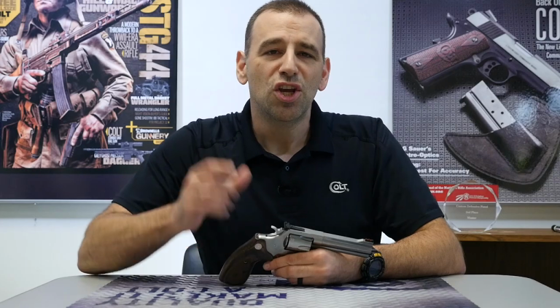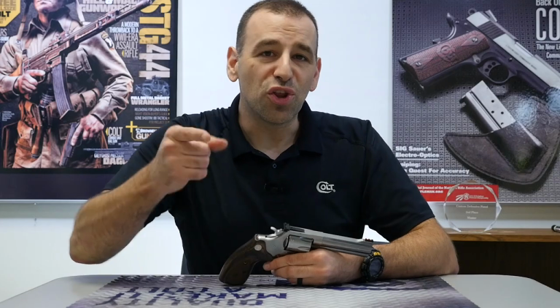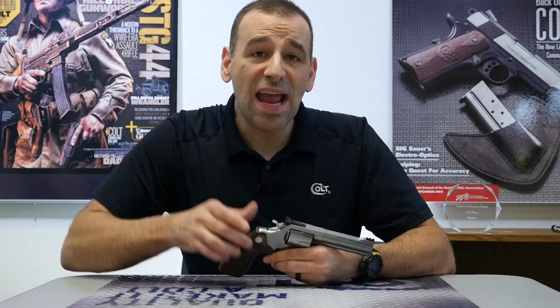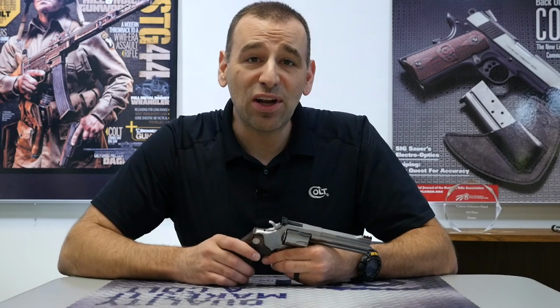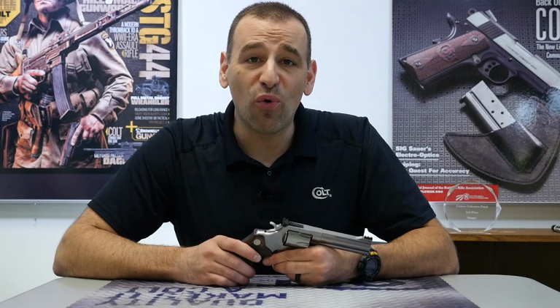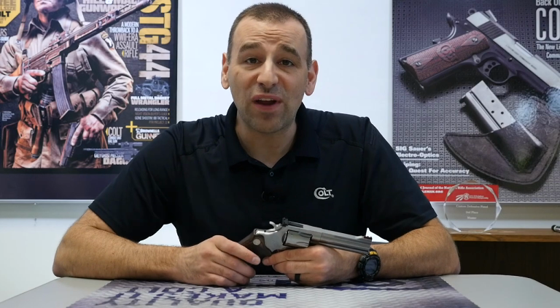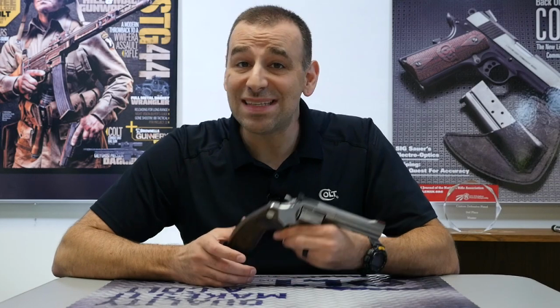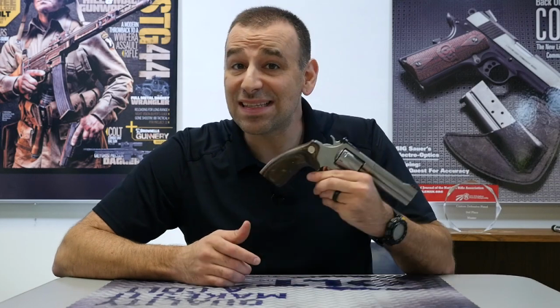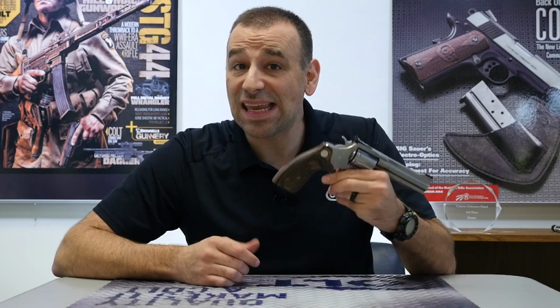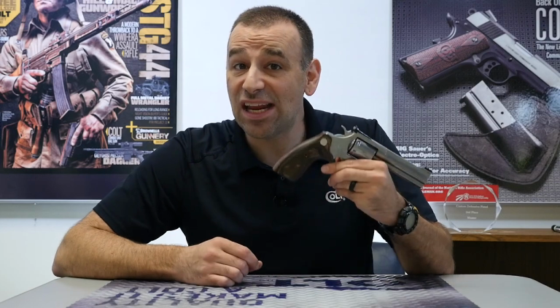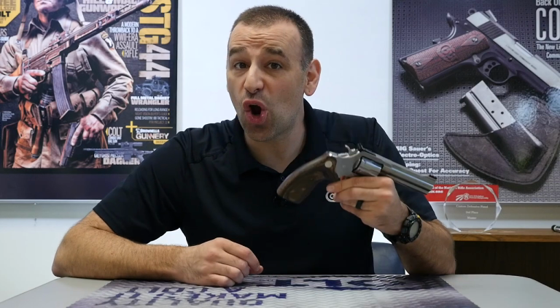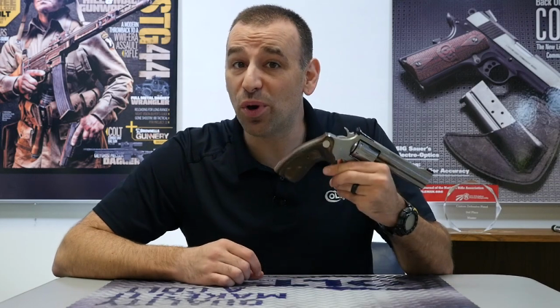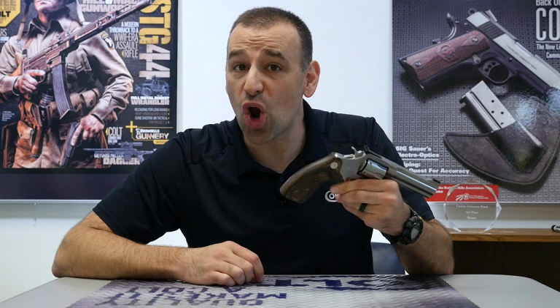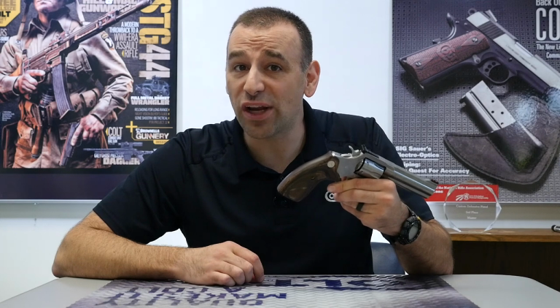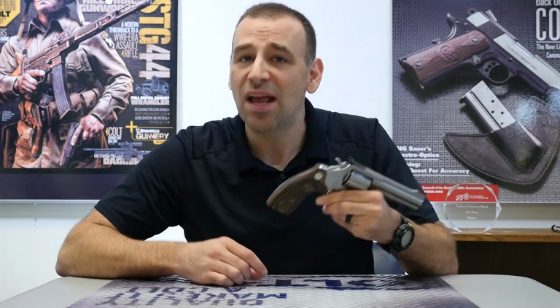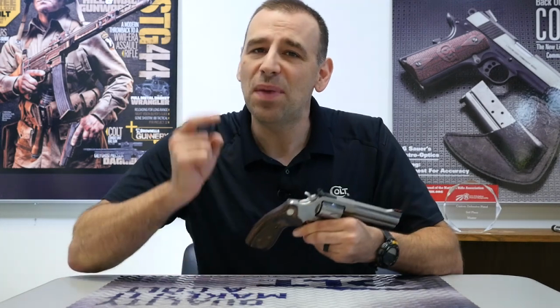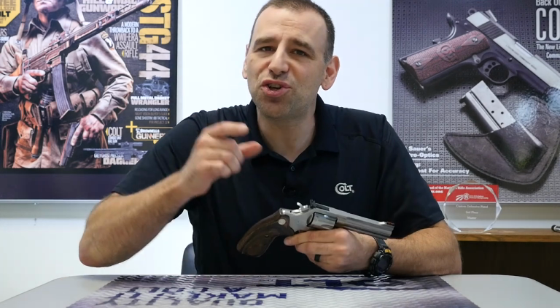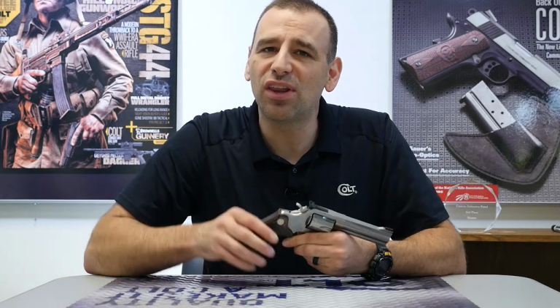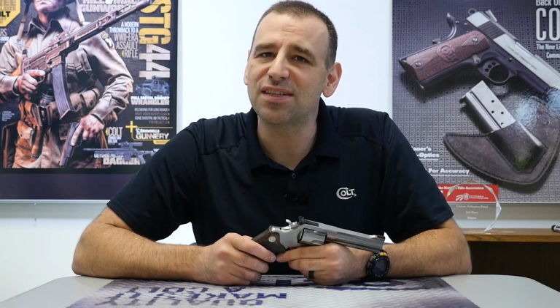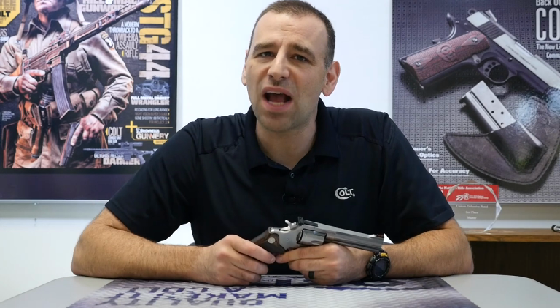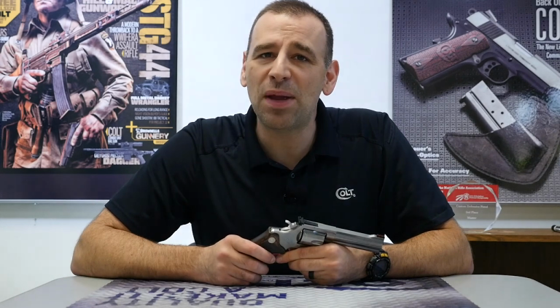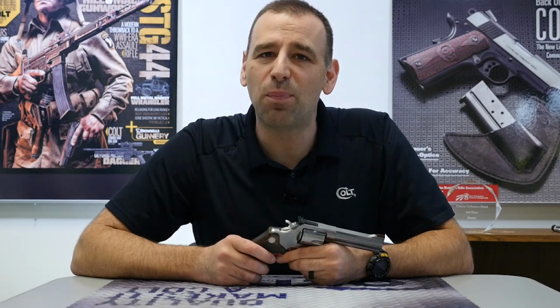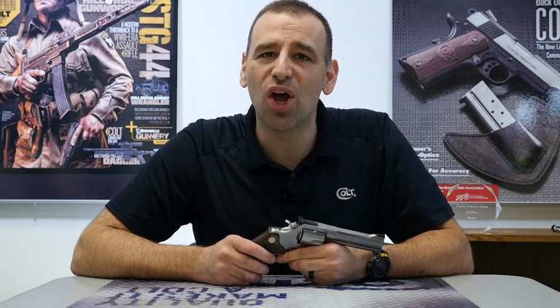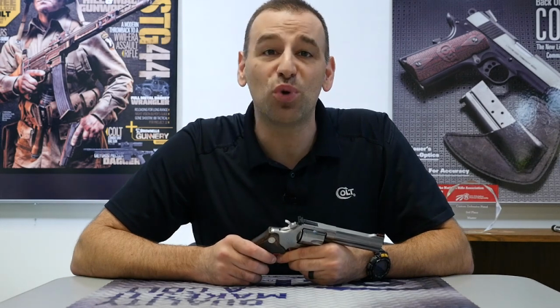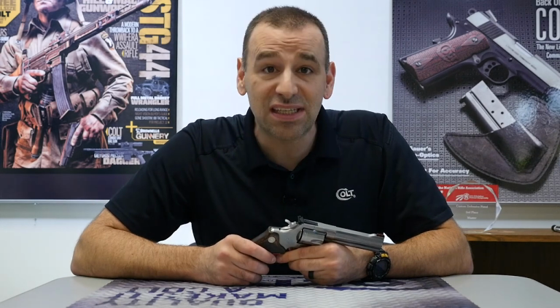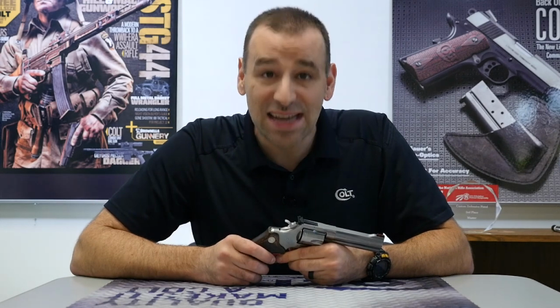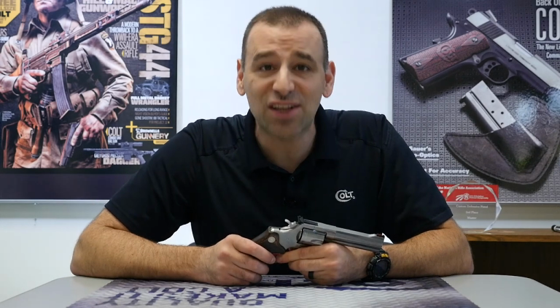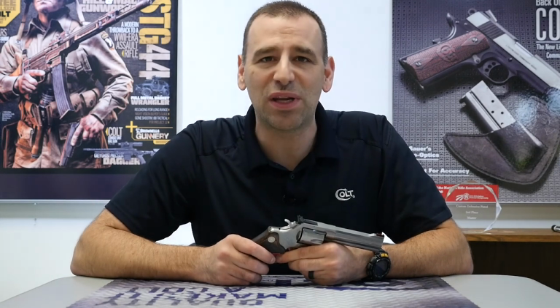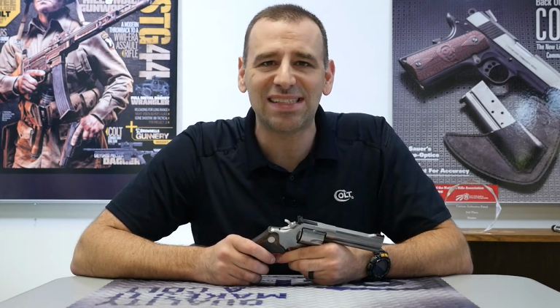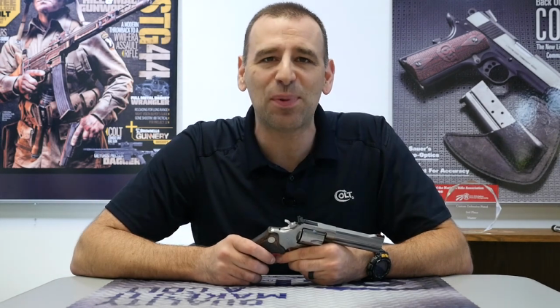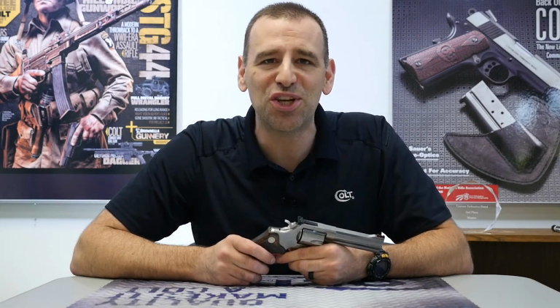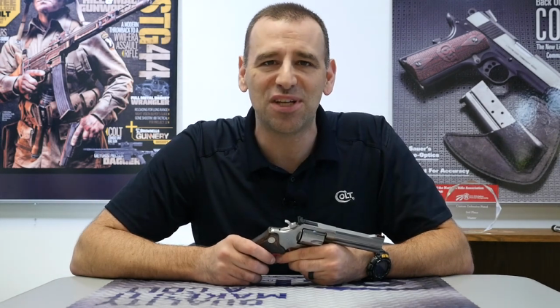So there you have it, Colt fans — that's the King Cobra Target. Make sure you leave us some comments below, and we'll see you next week on Topic Tuesday.